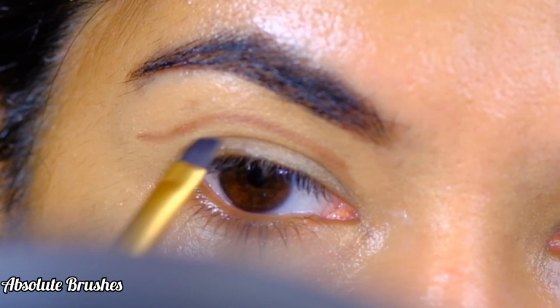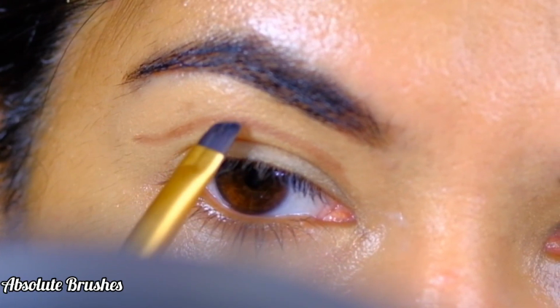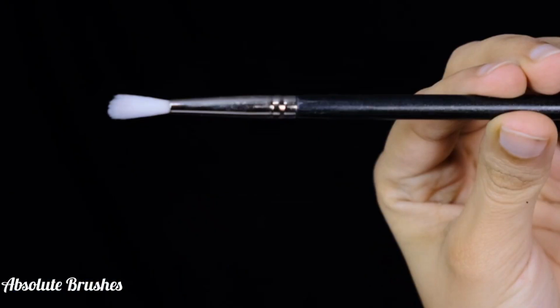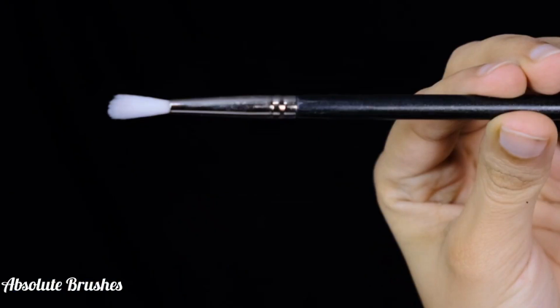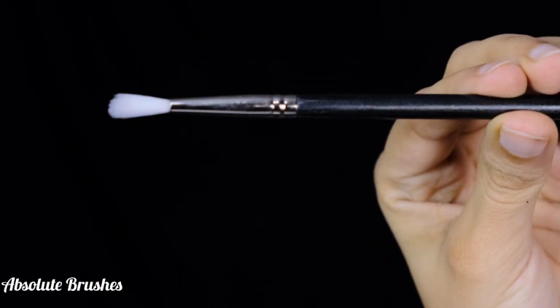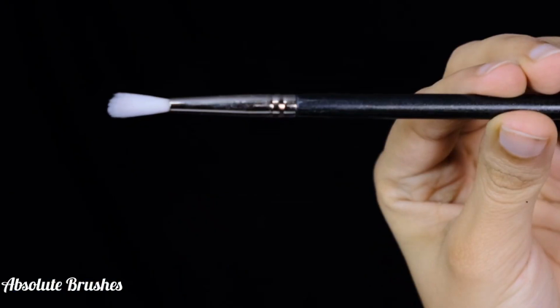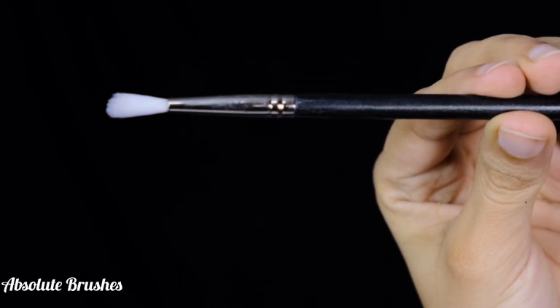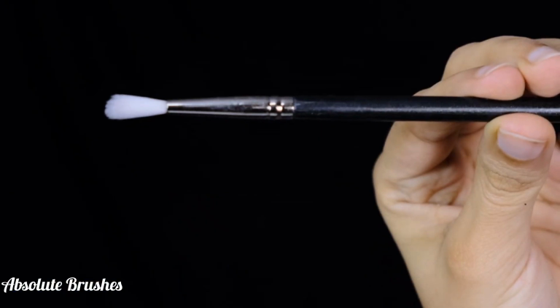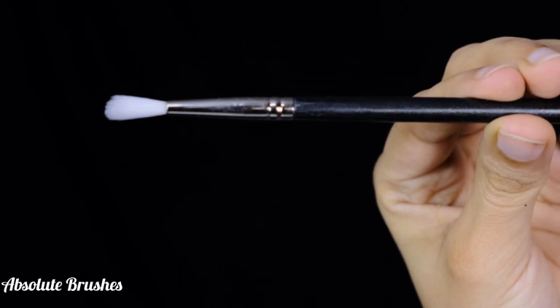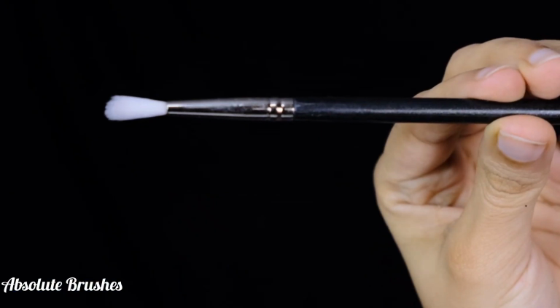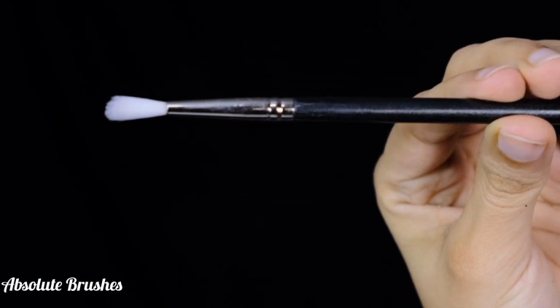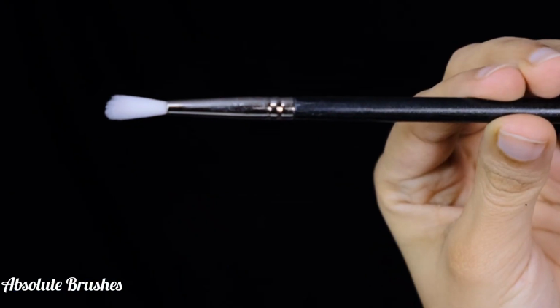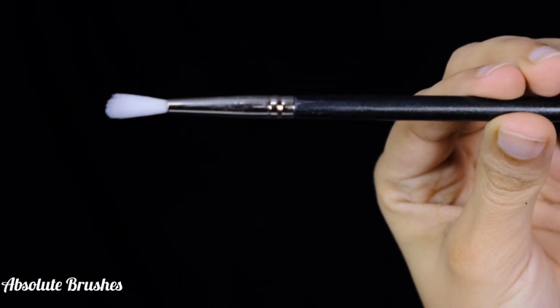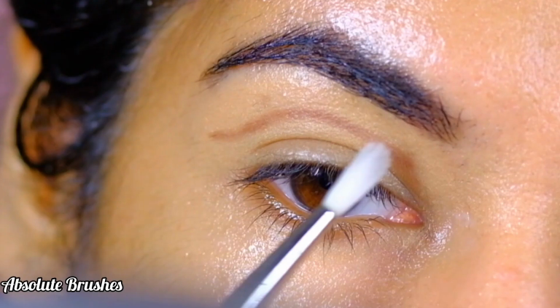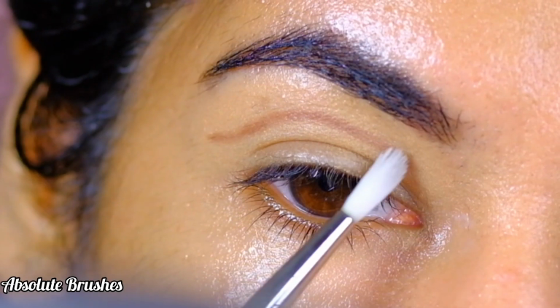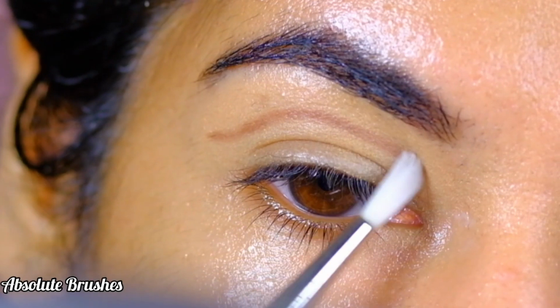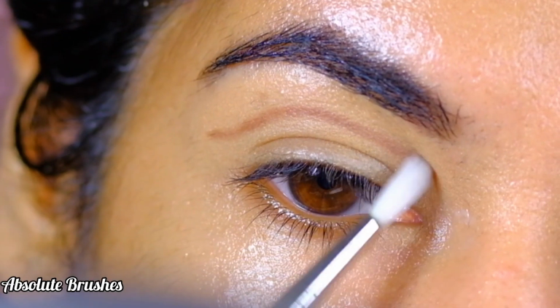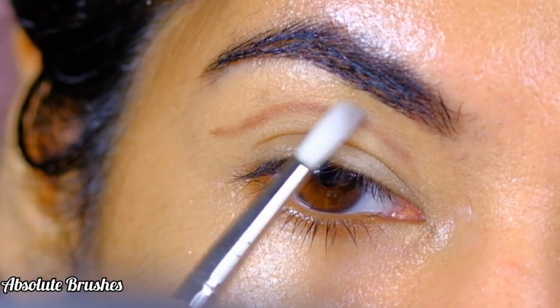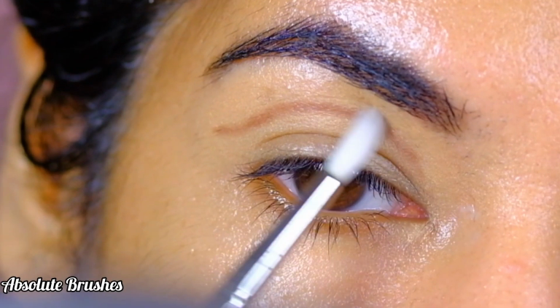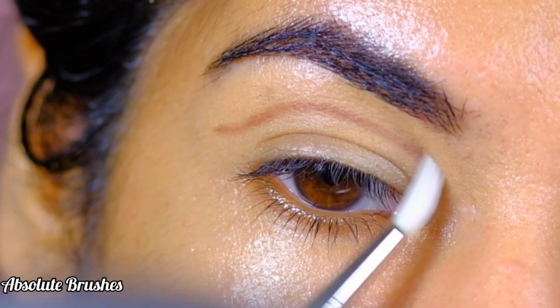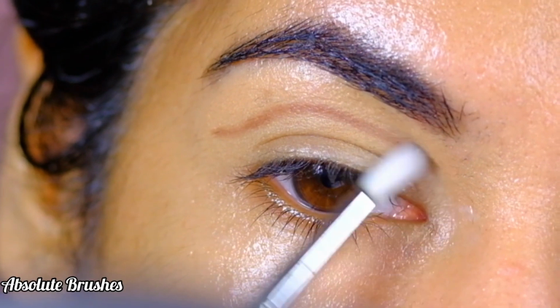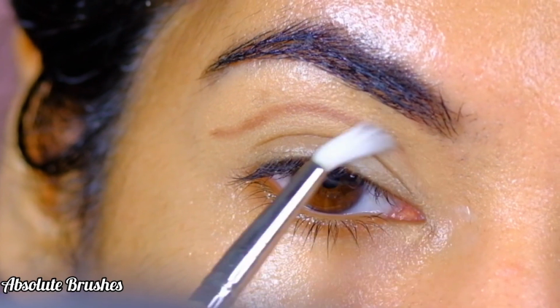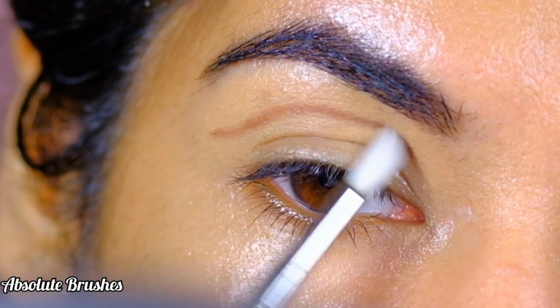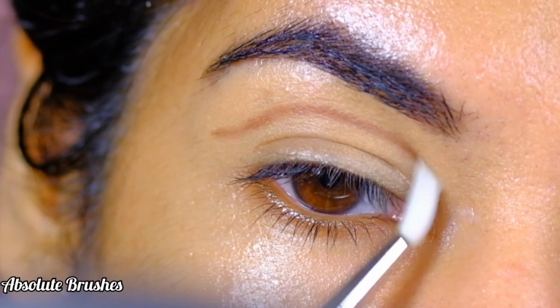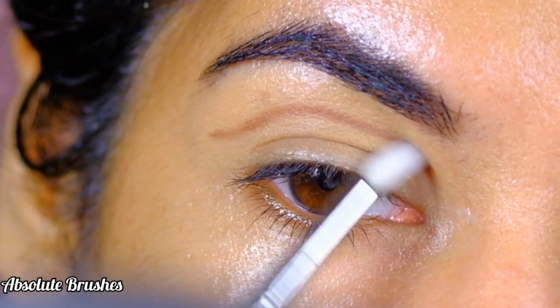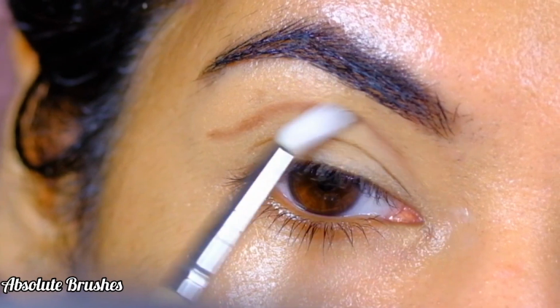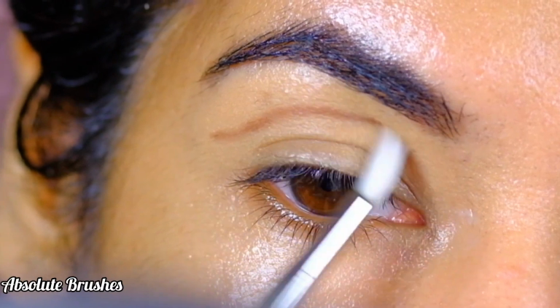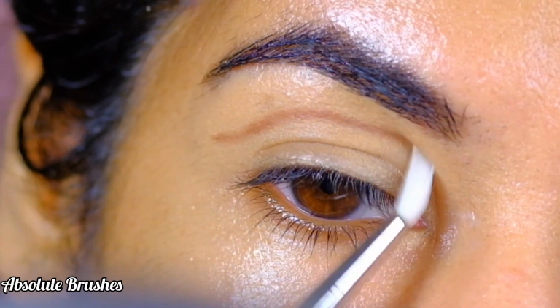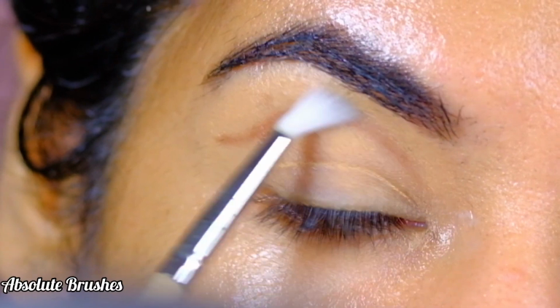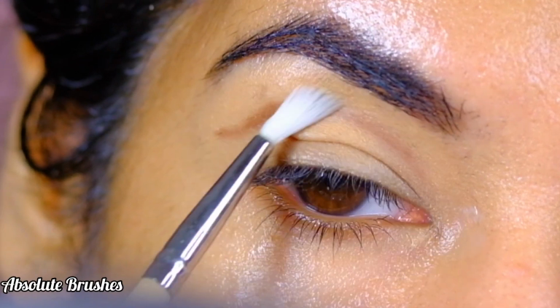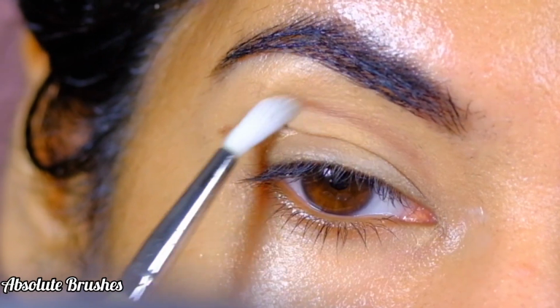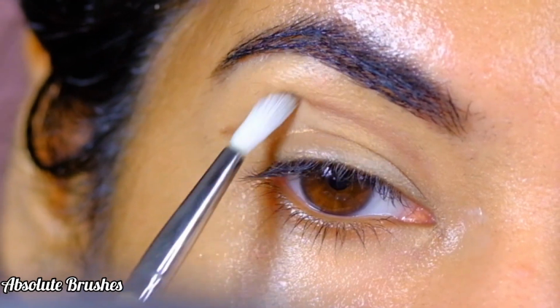Using my PAC brush in style 126, I'll blend out the eyeshadow to soften it.